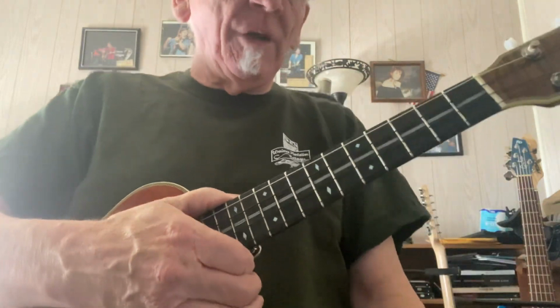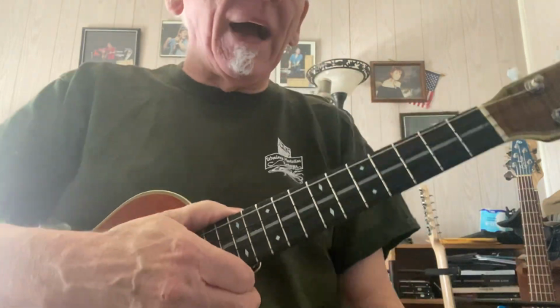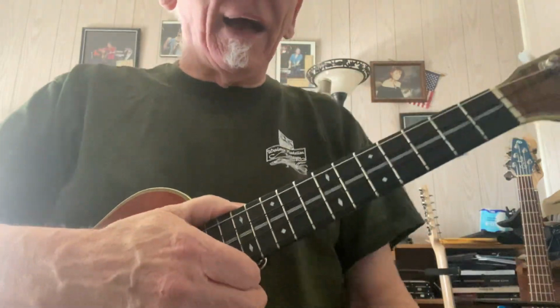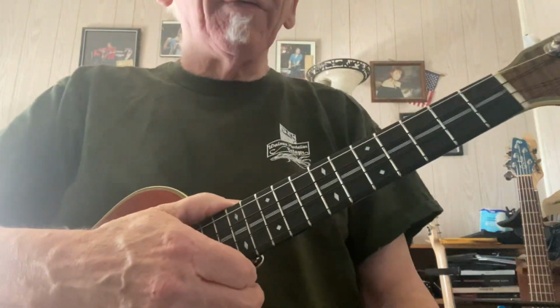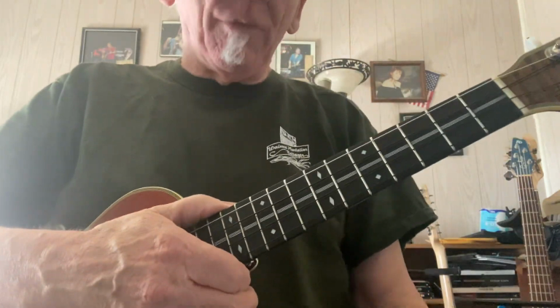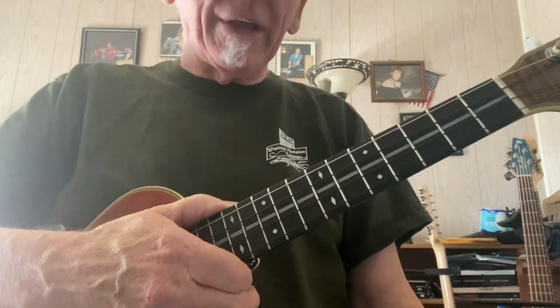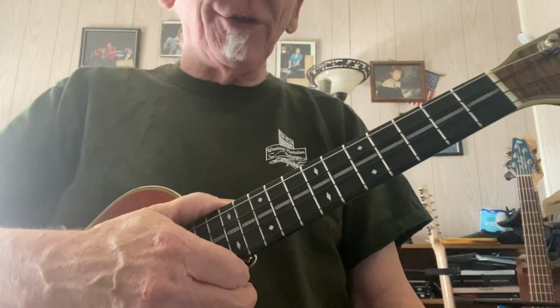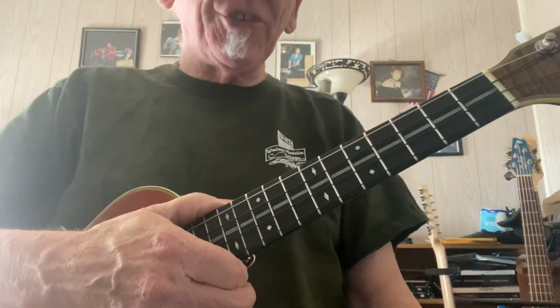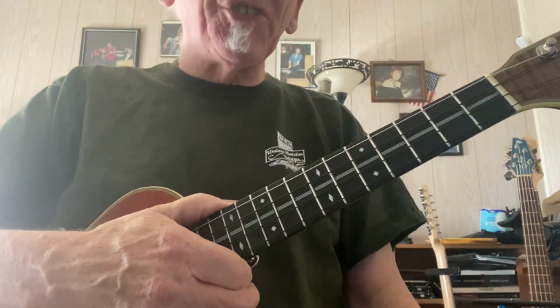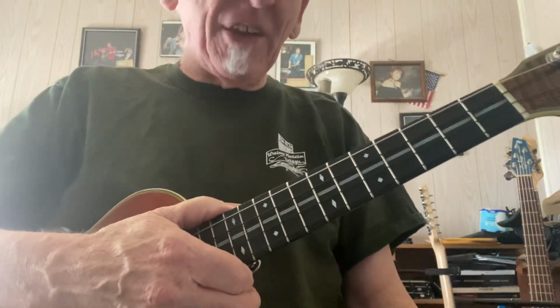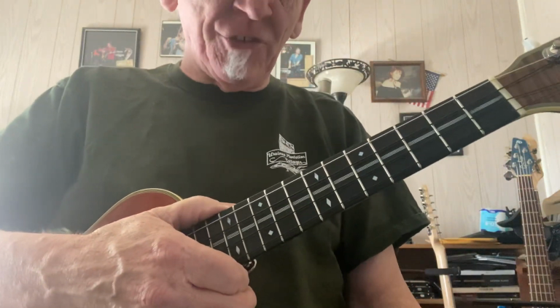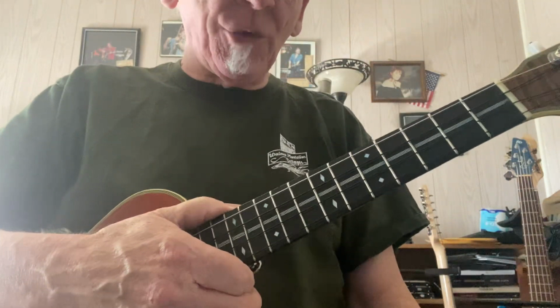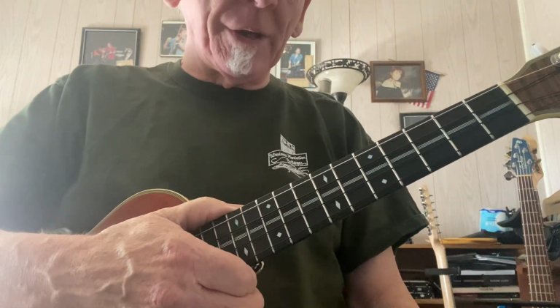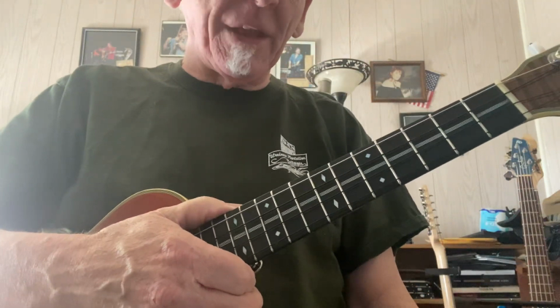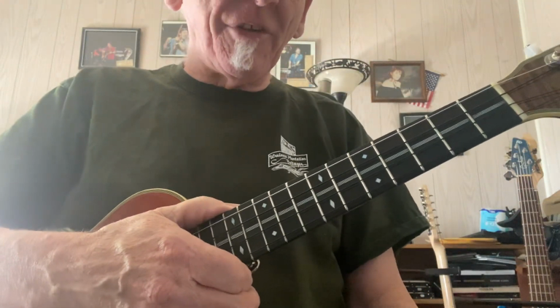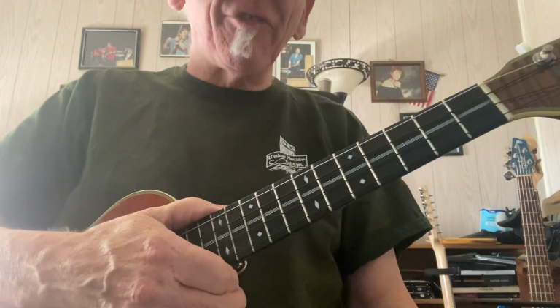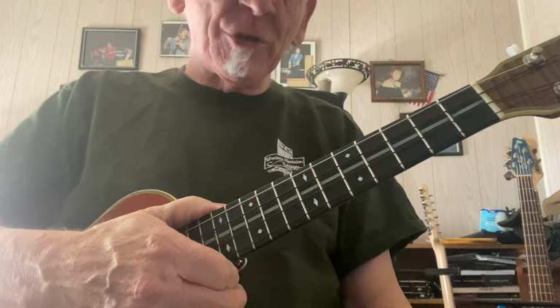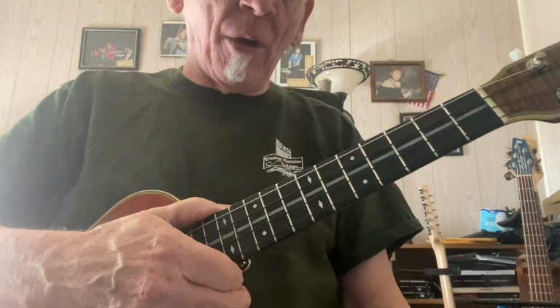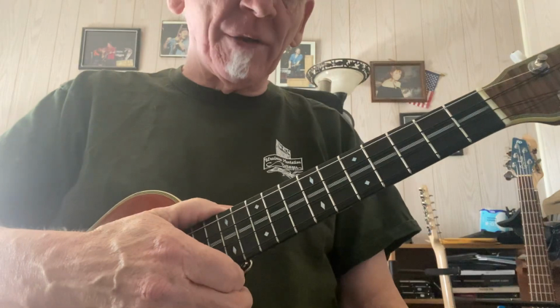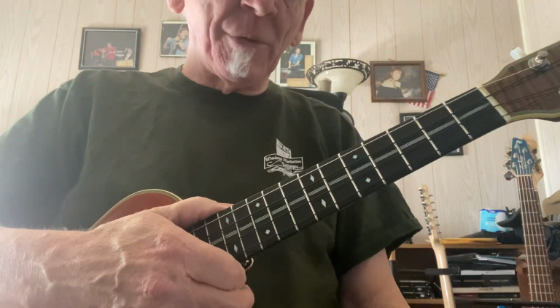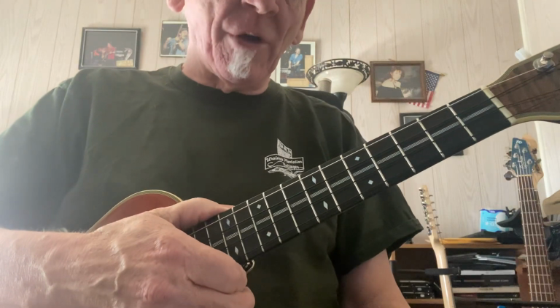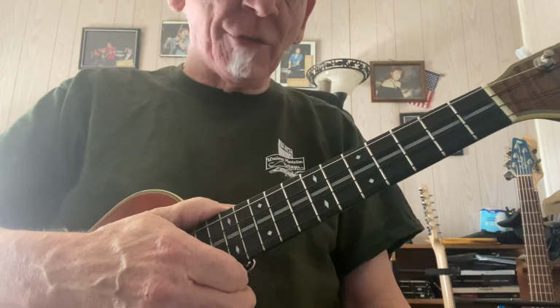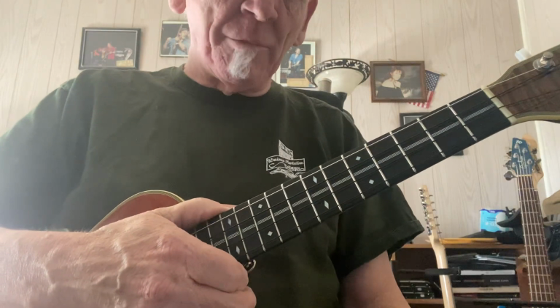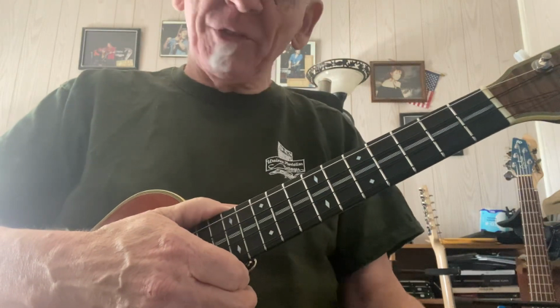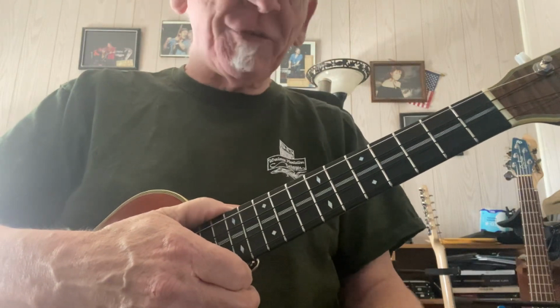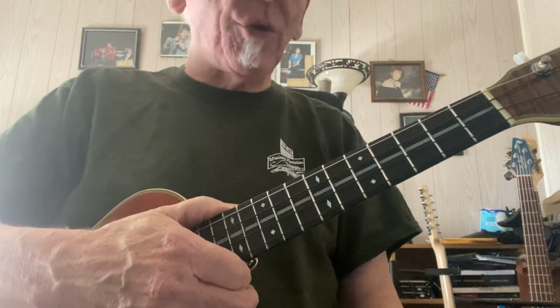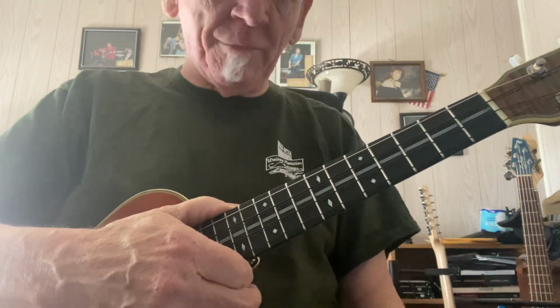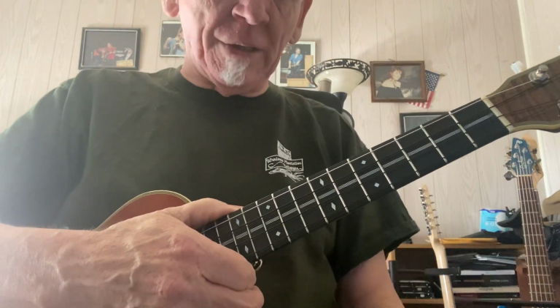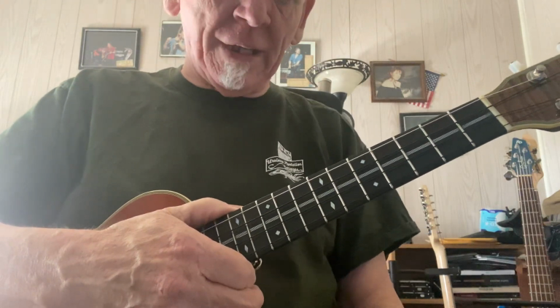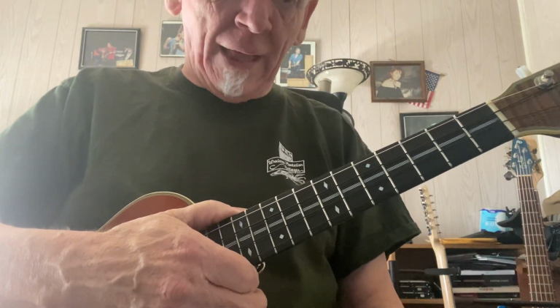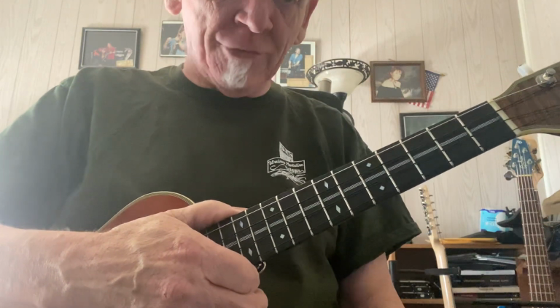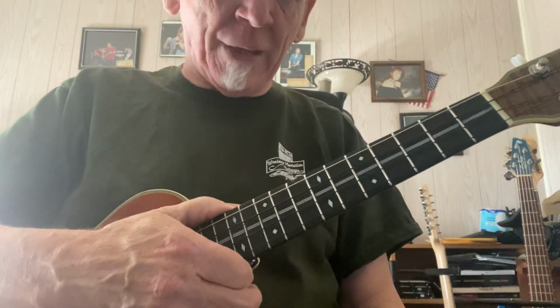Aloha. We're going to do this in sections — we're going to play the very first part of Somewhere Over the Rainbow. This is for the chord melody class.